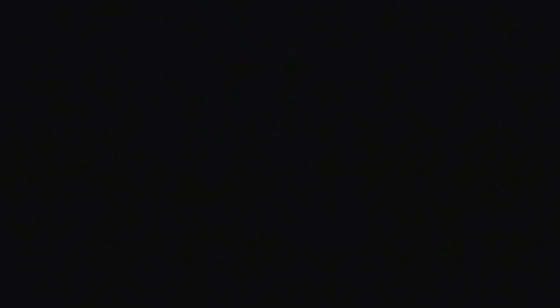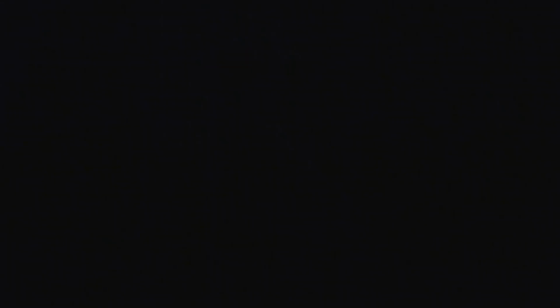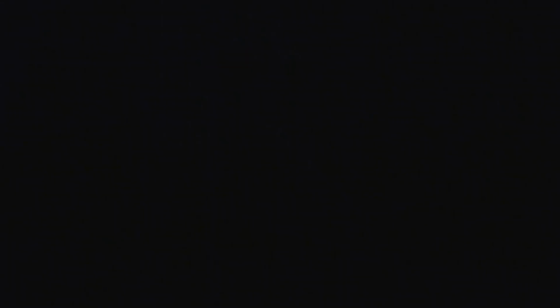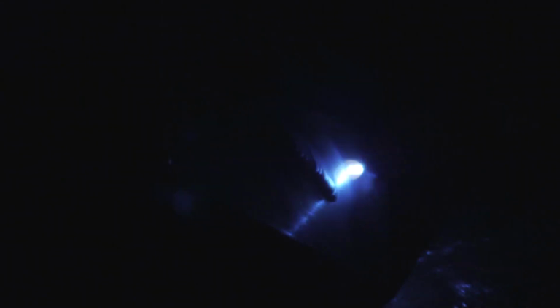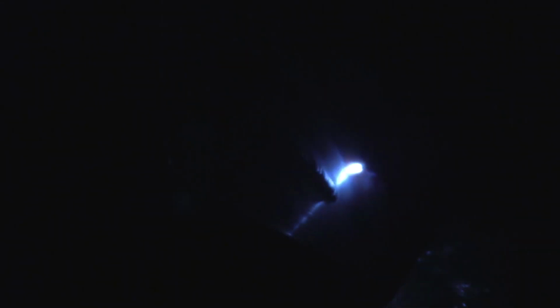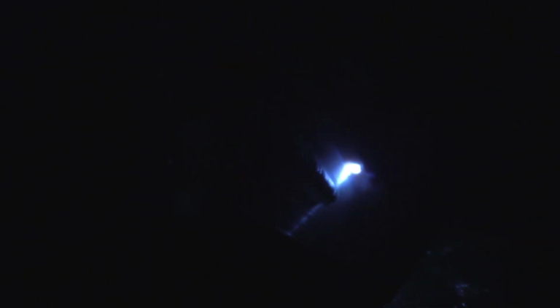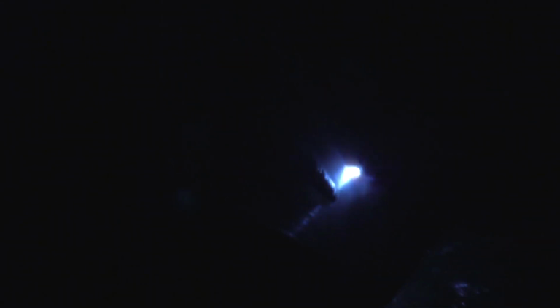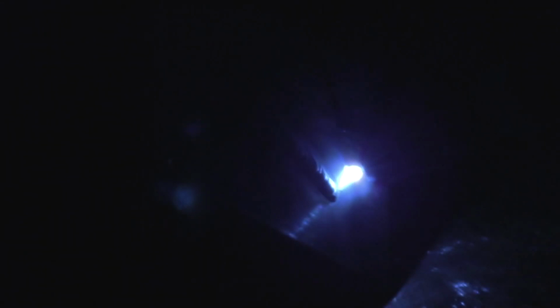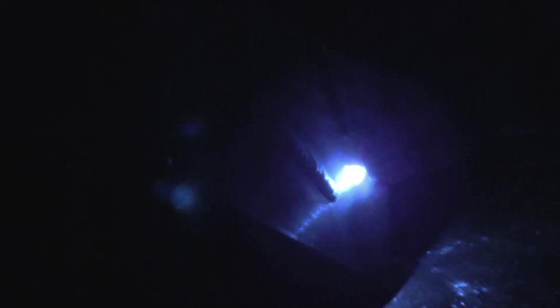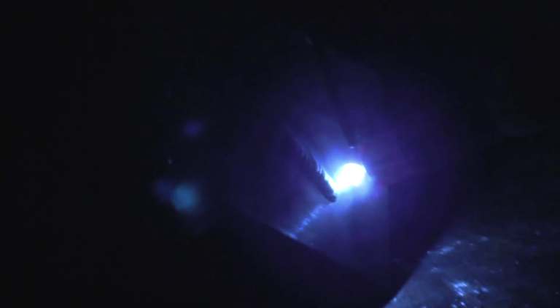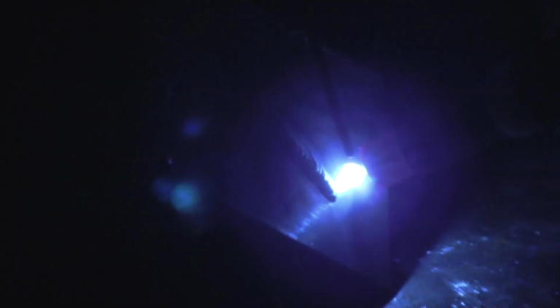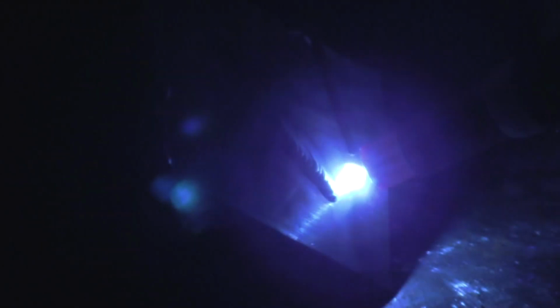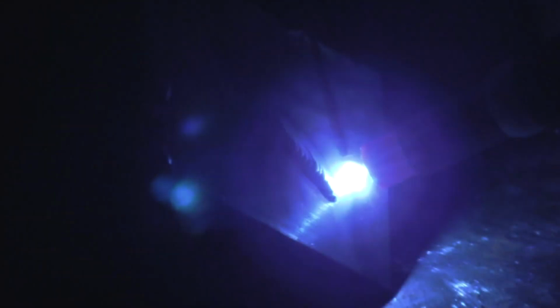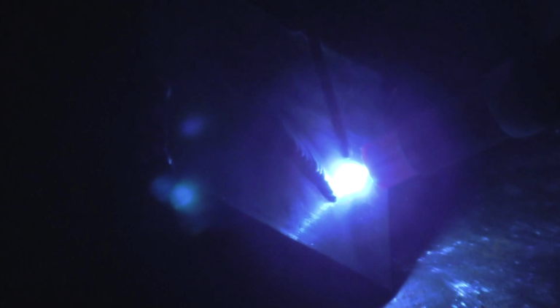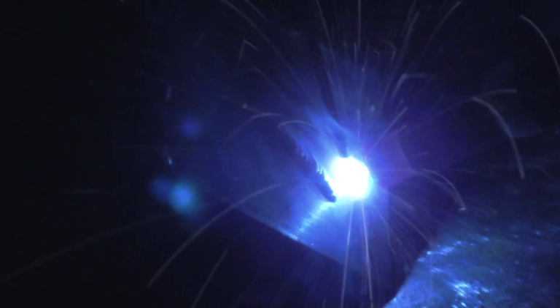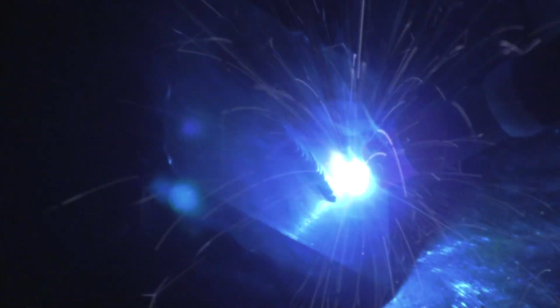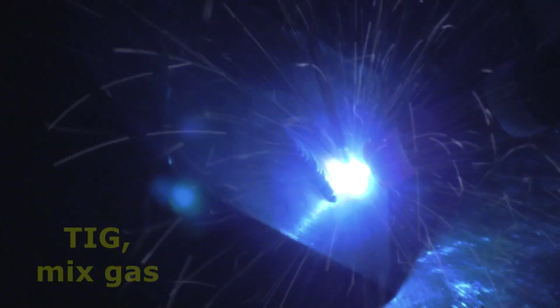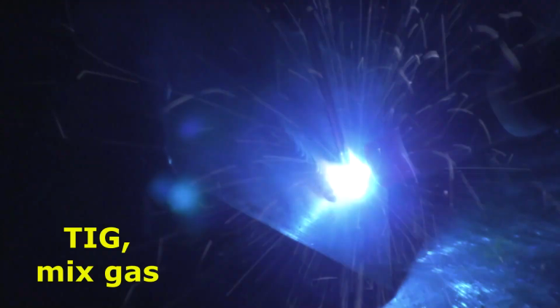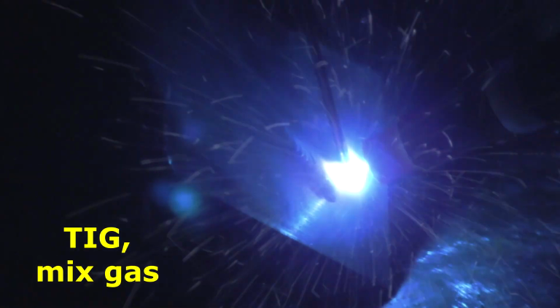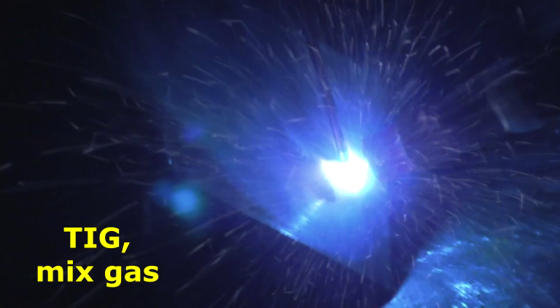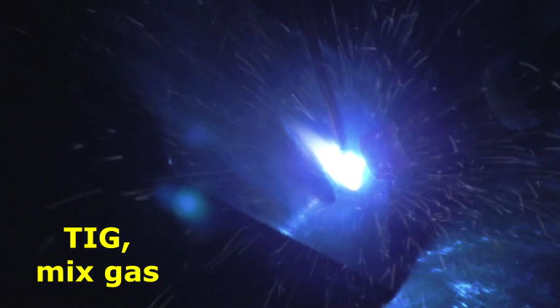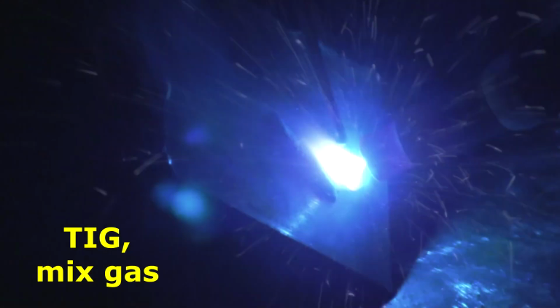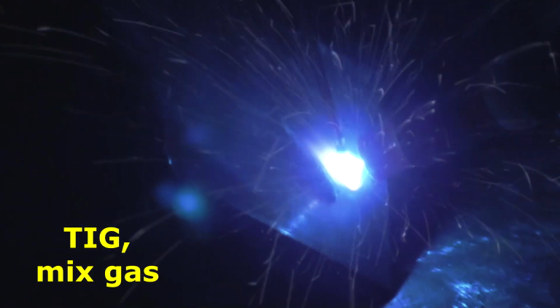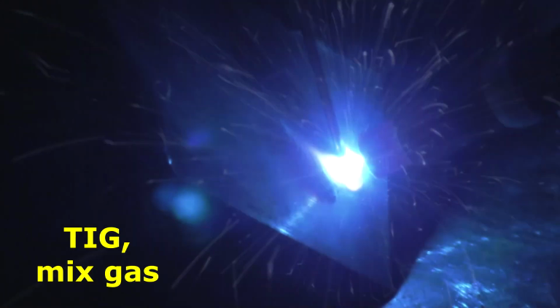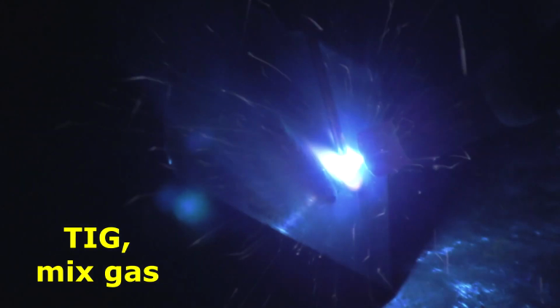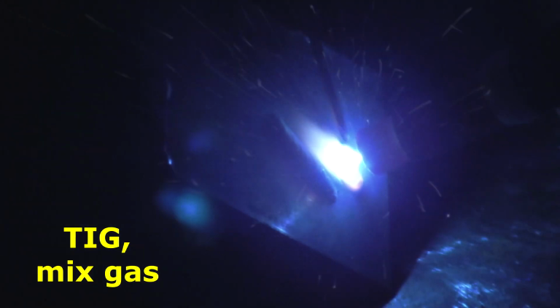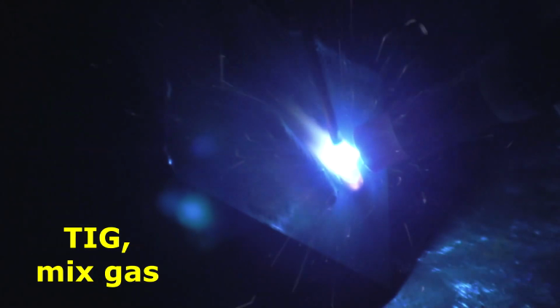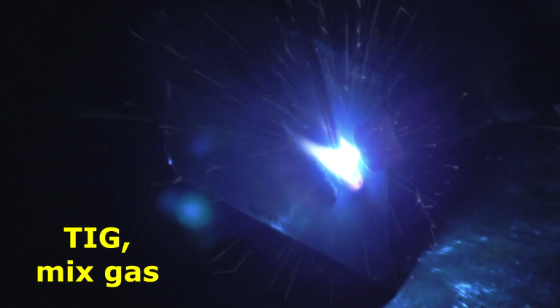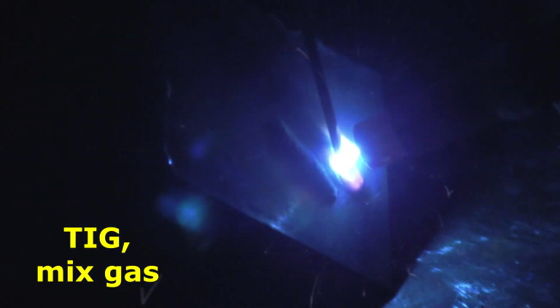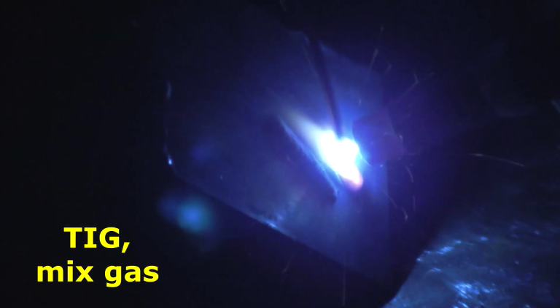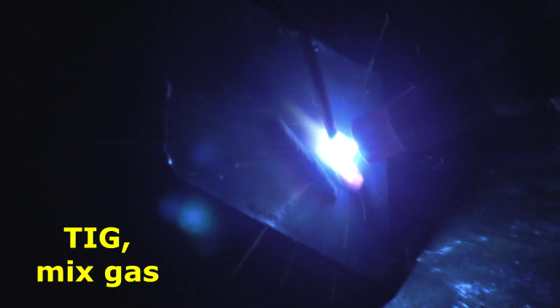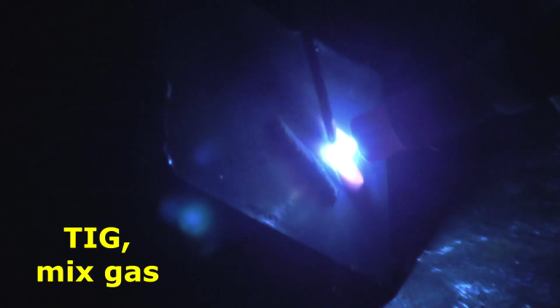And then with the same settings on the machine, other than the gas — oh good lord, look at that mess.